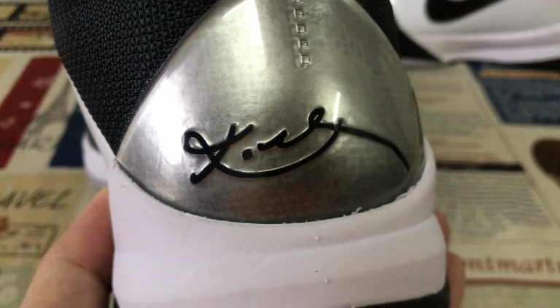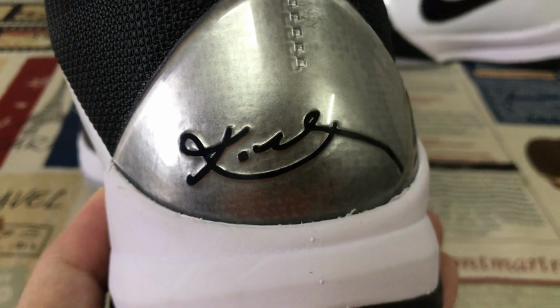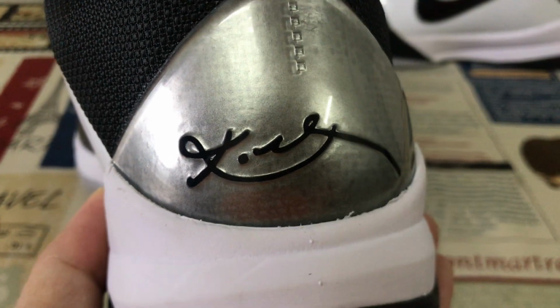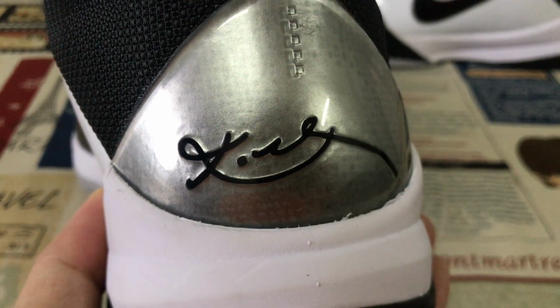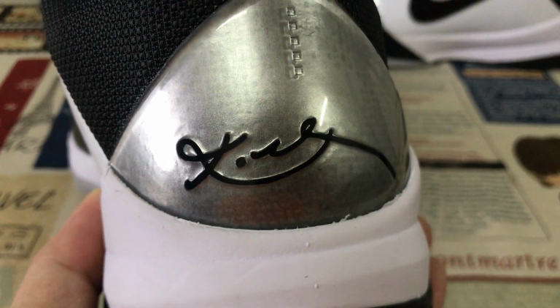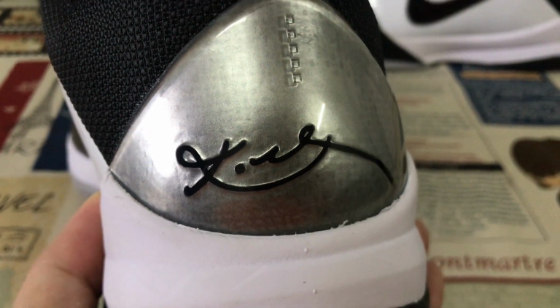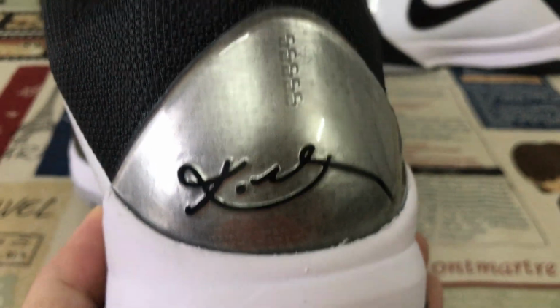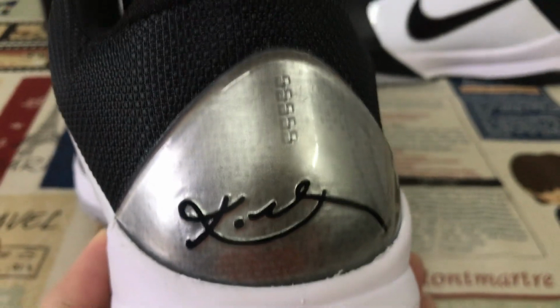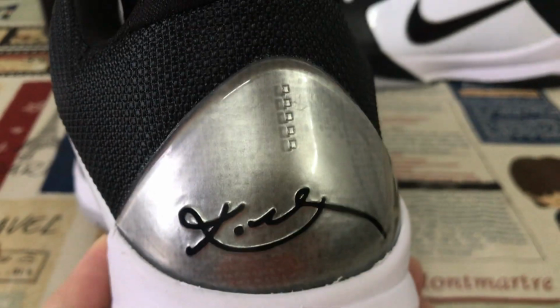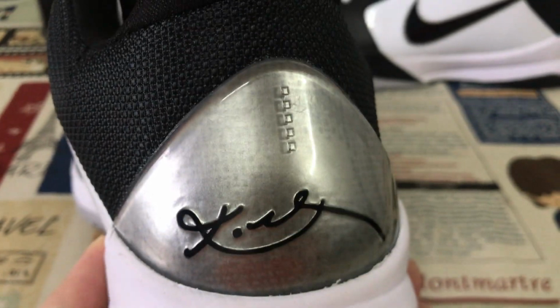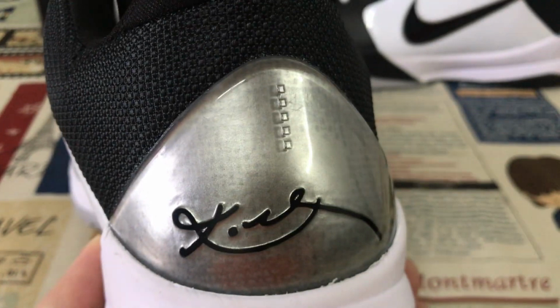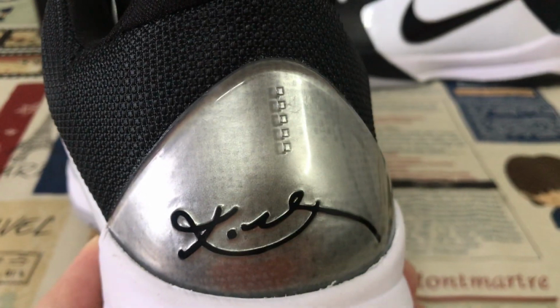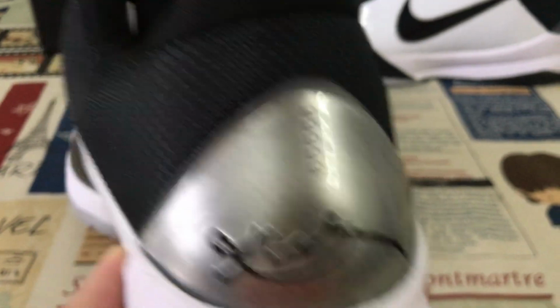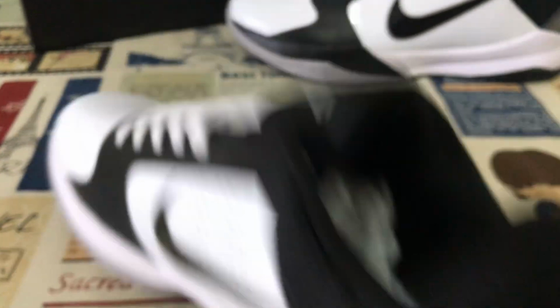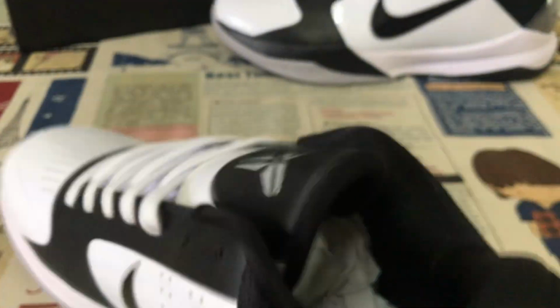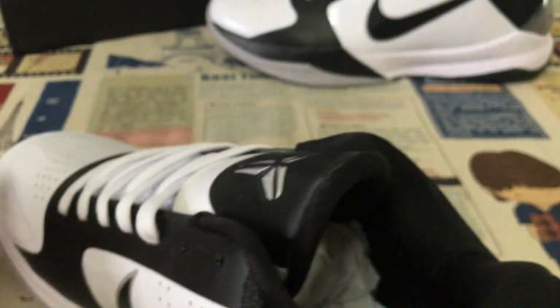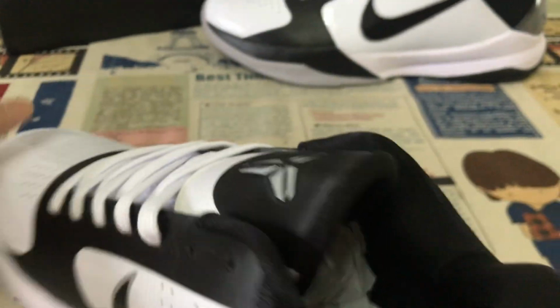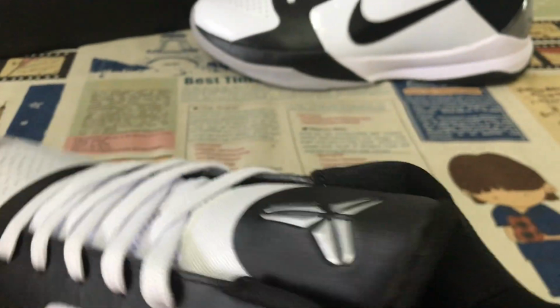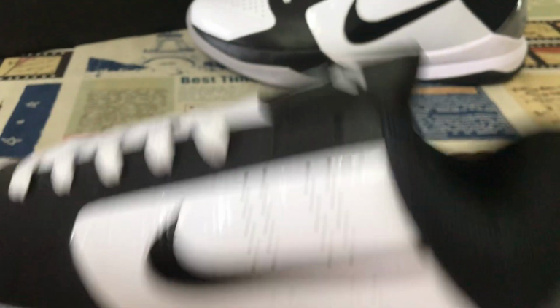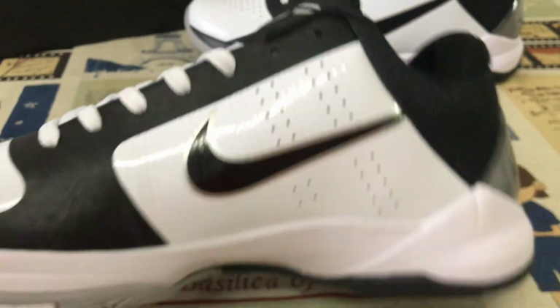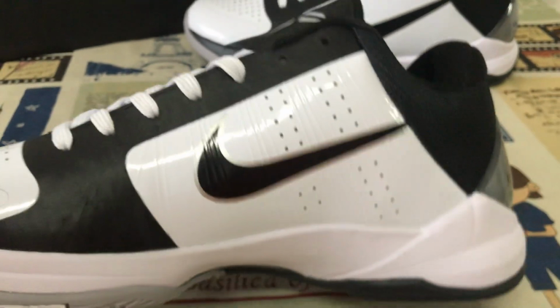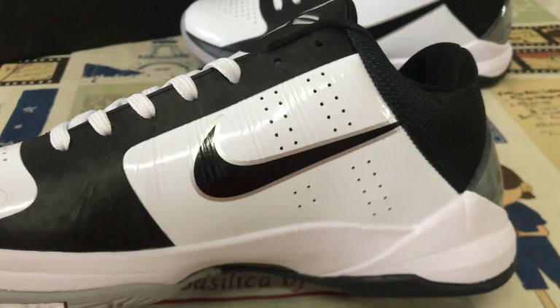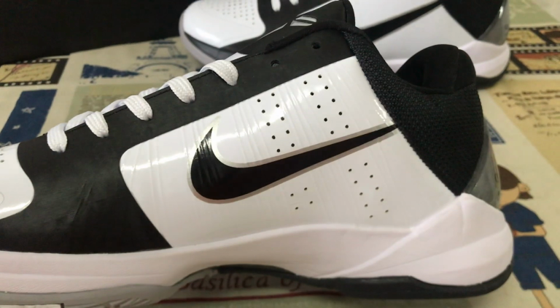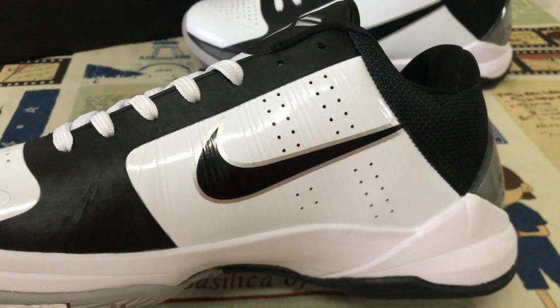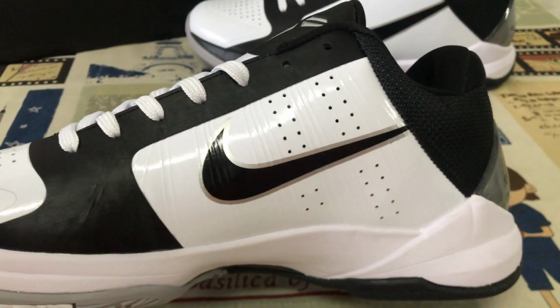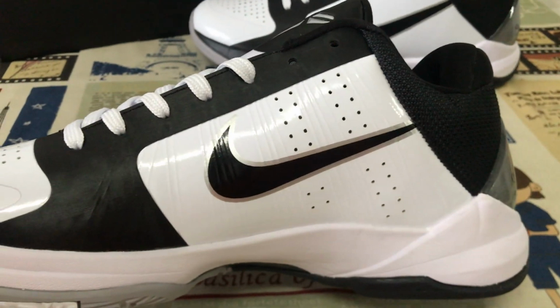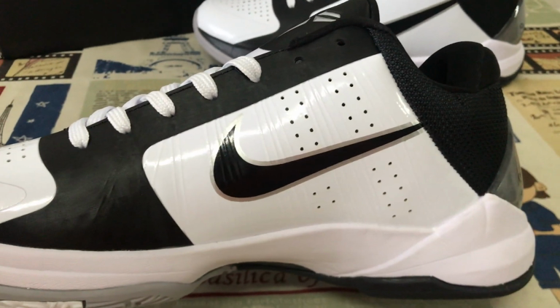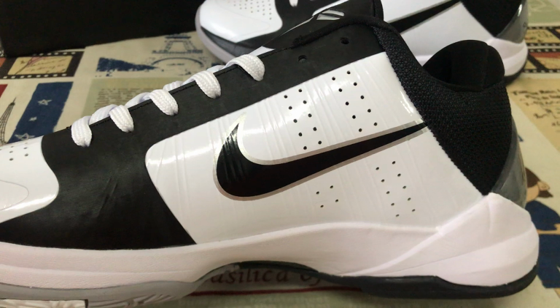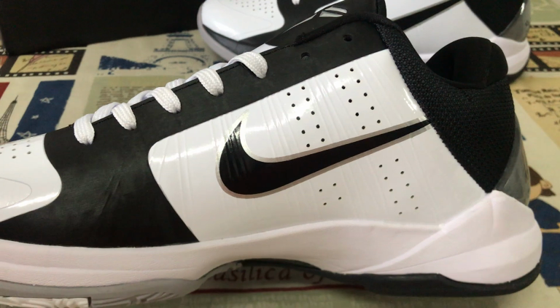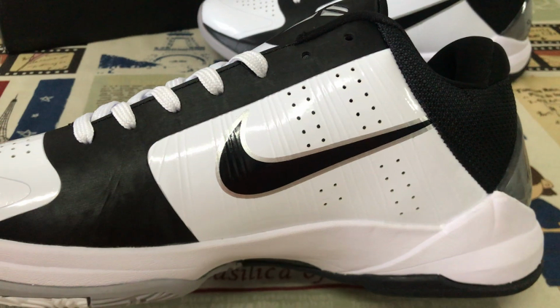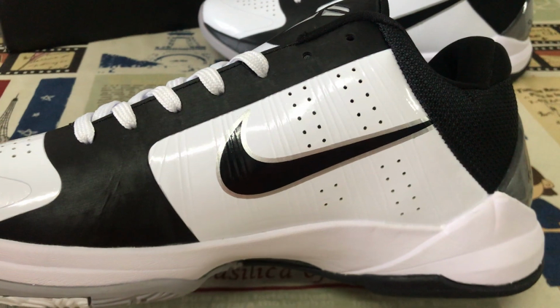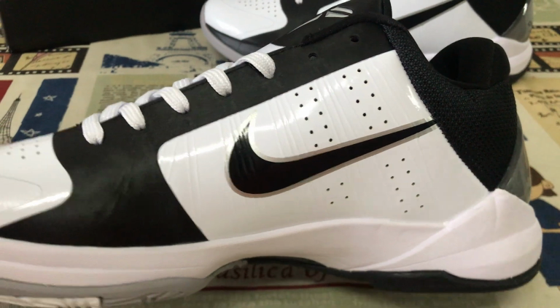Kobe's signature inside — that's the inside view.